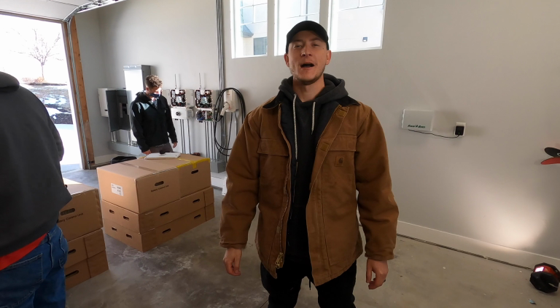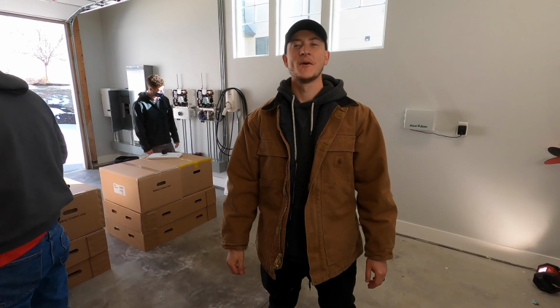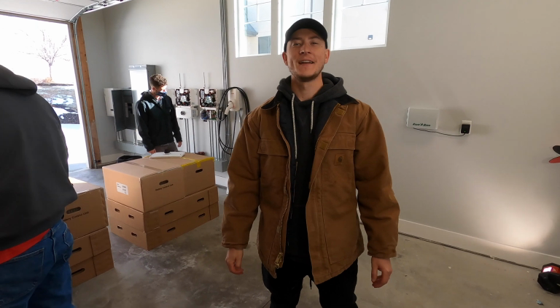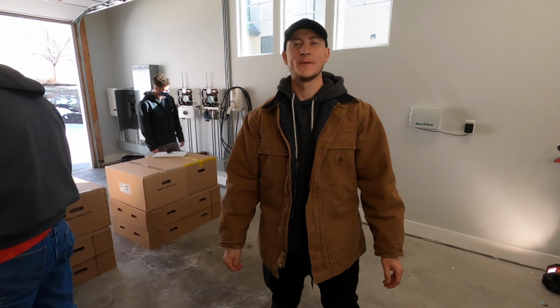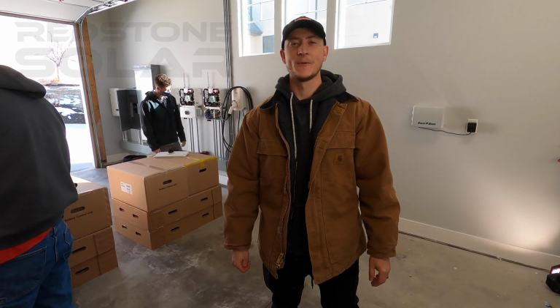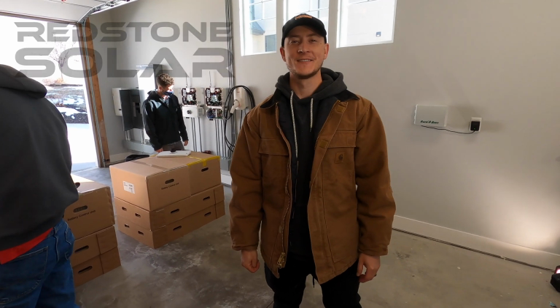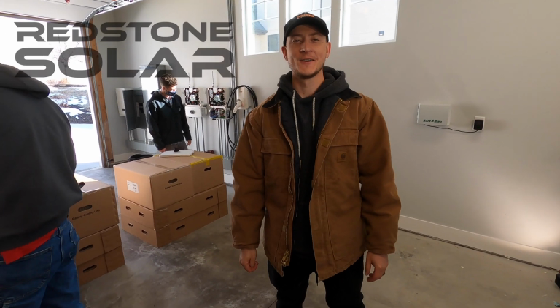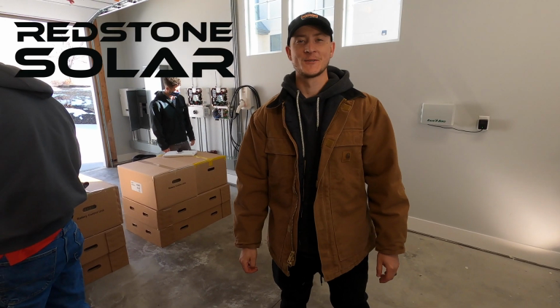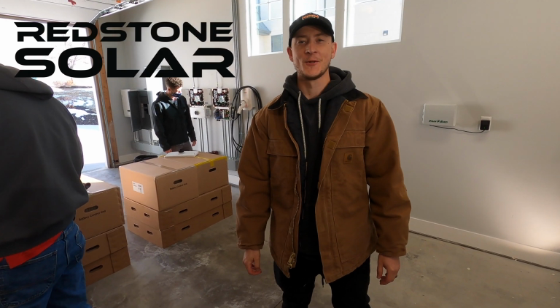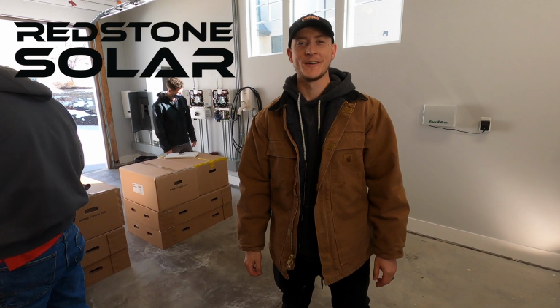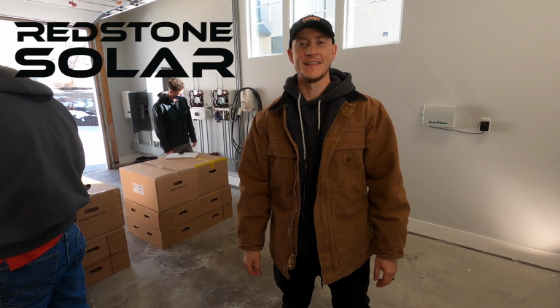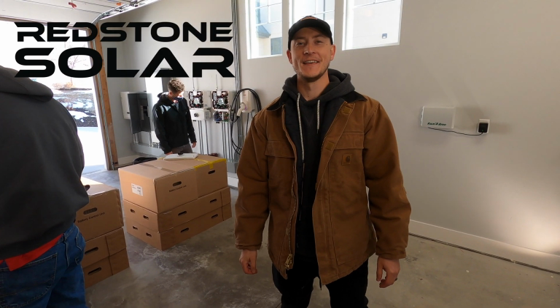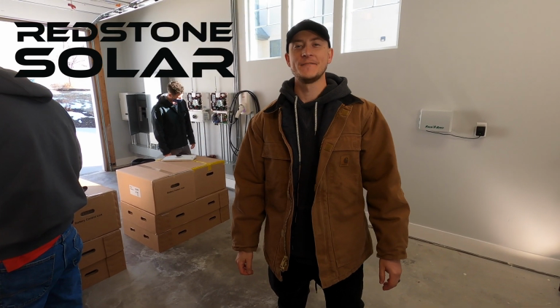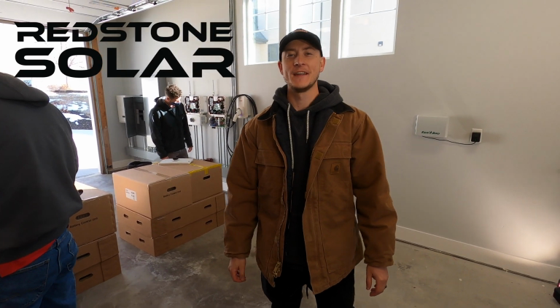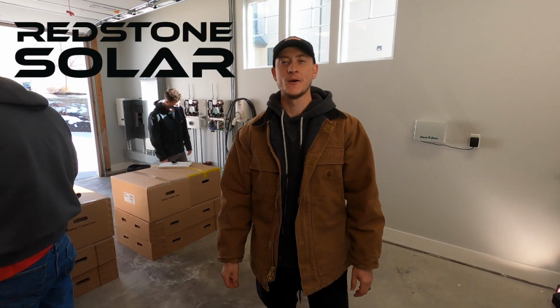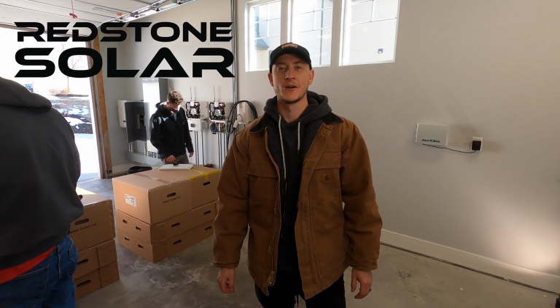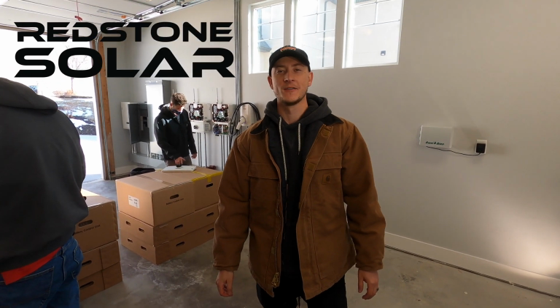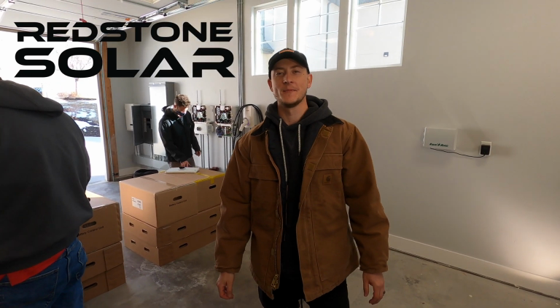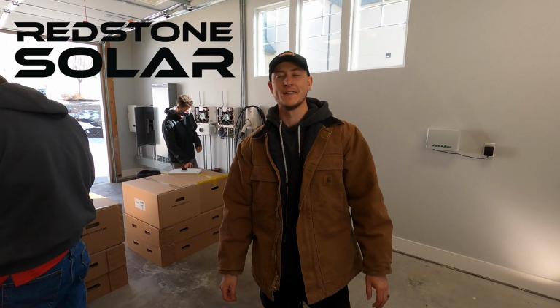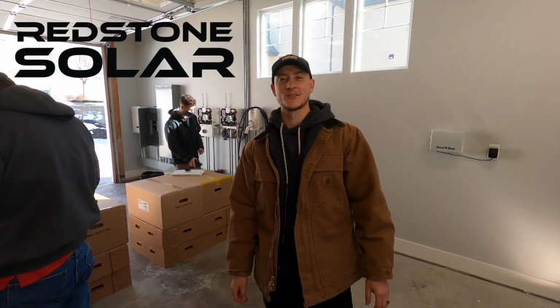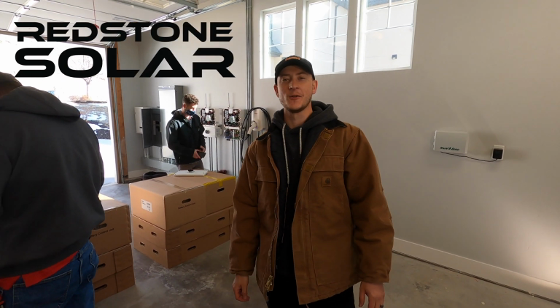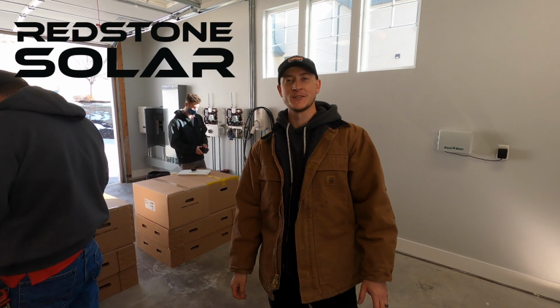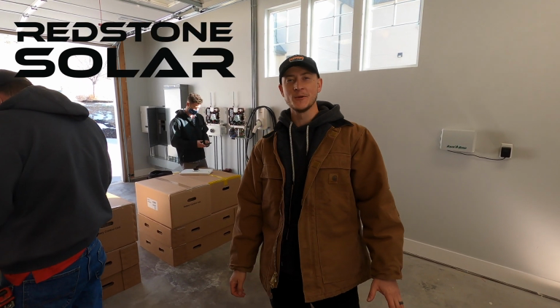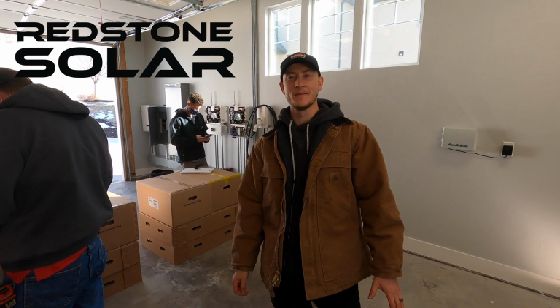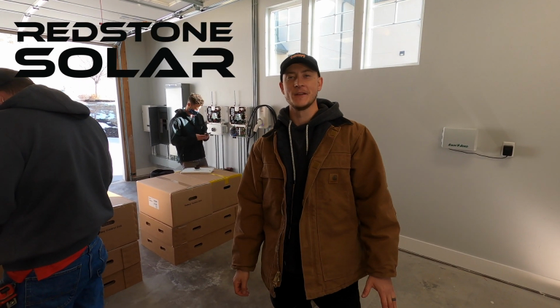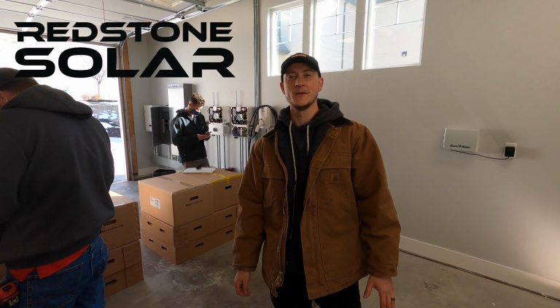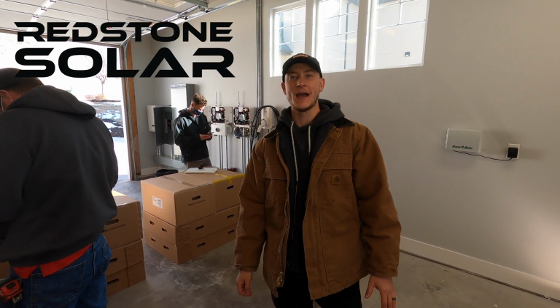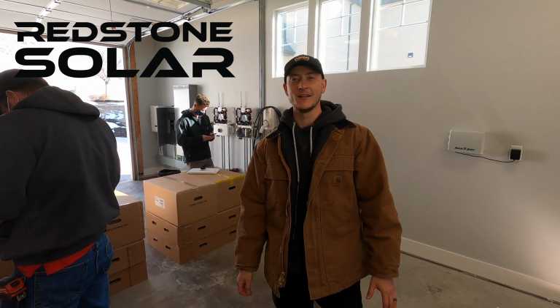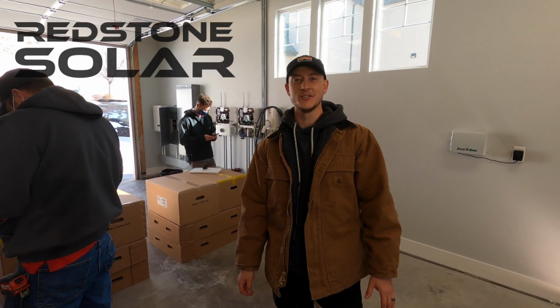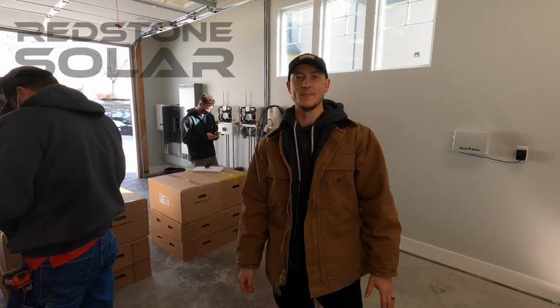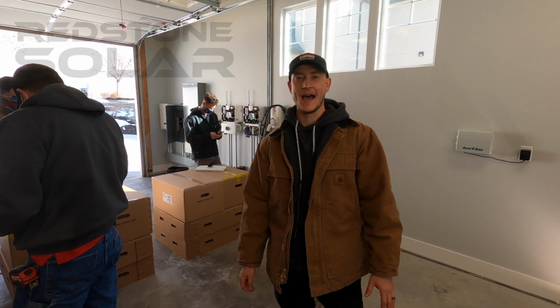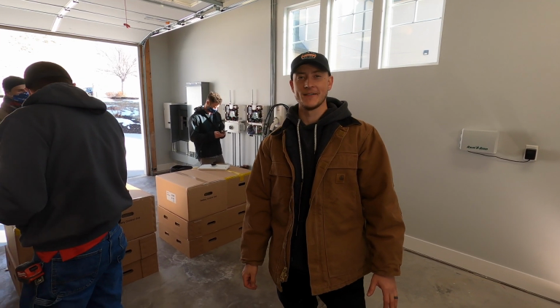I'm Brandon with Redstone Solar. In this video we're going to be installing two of the new LG batteries.